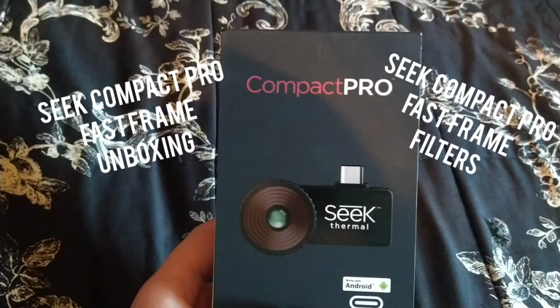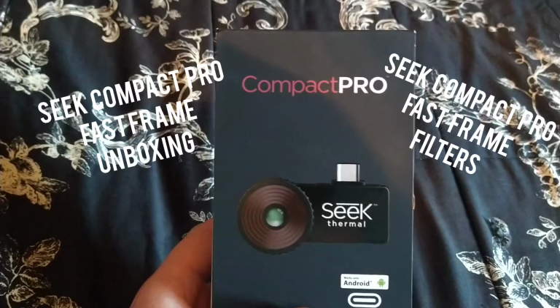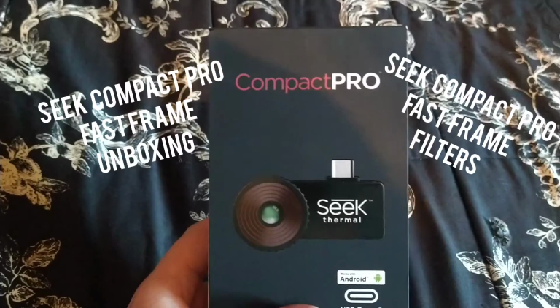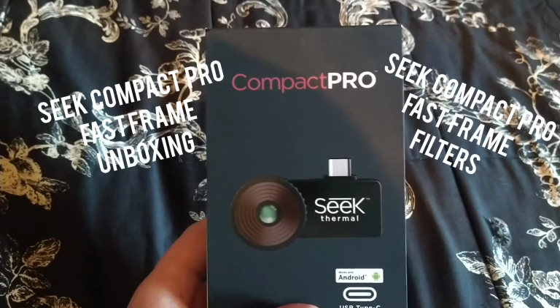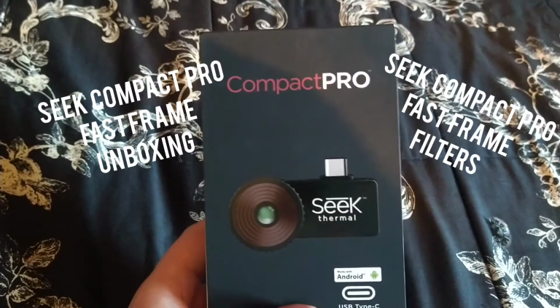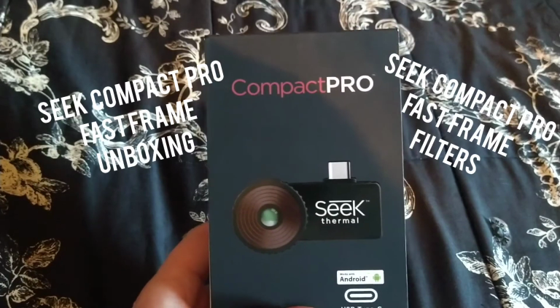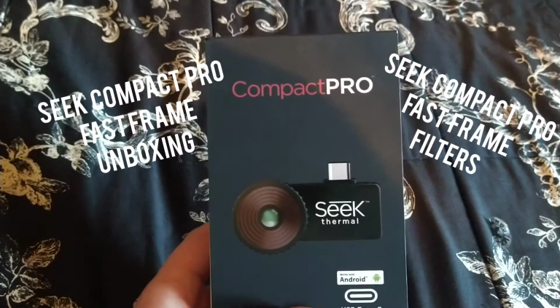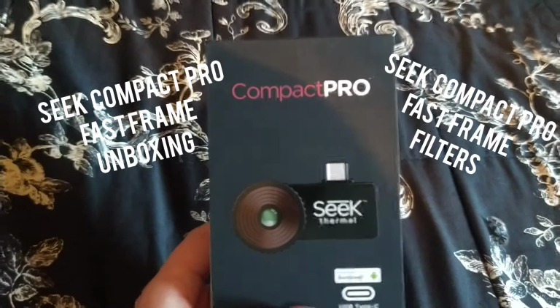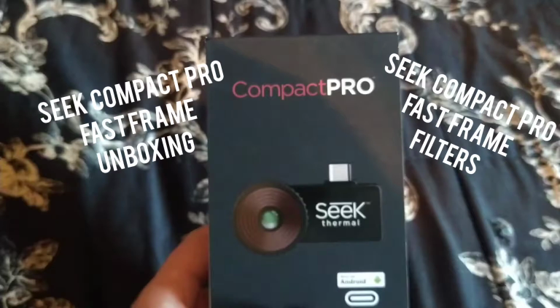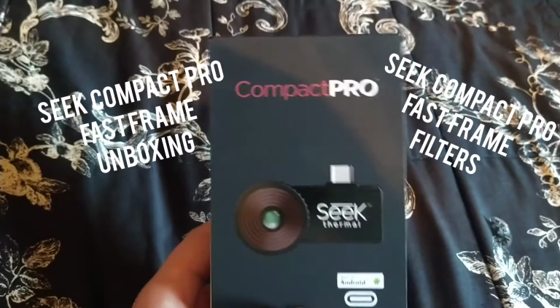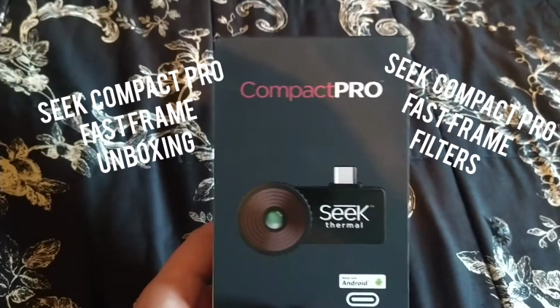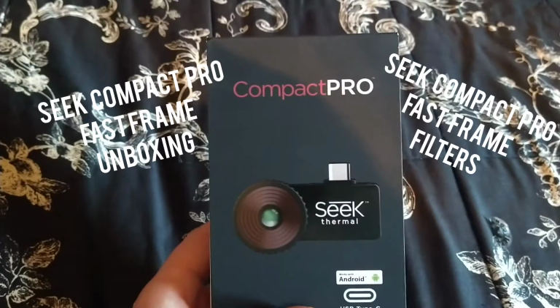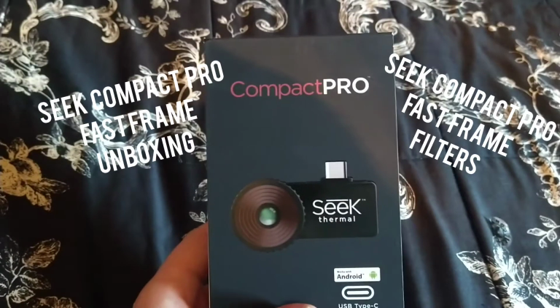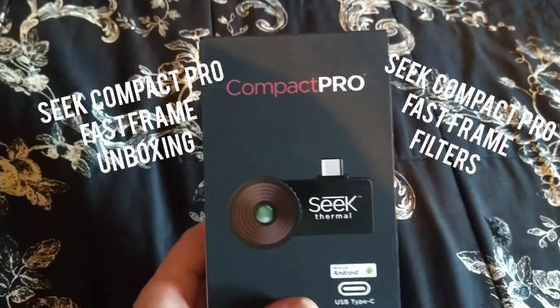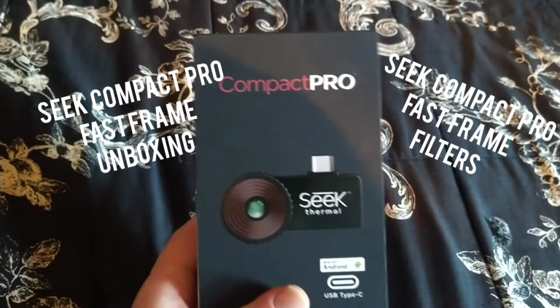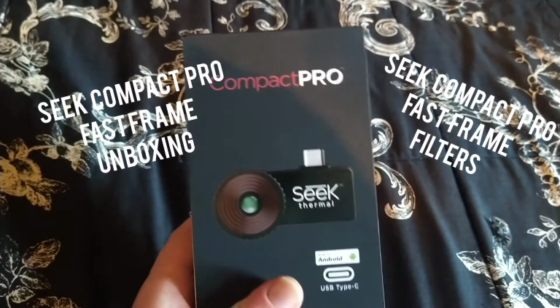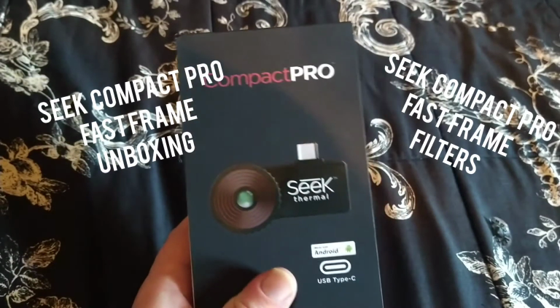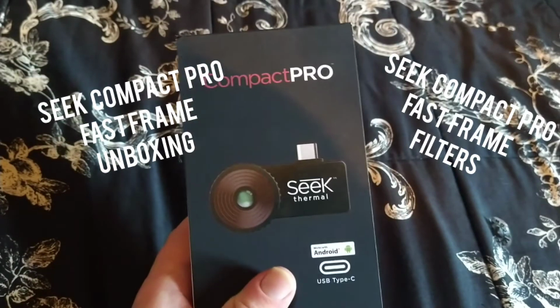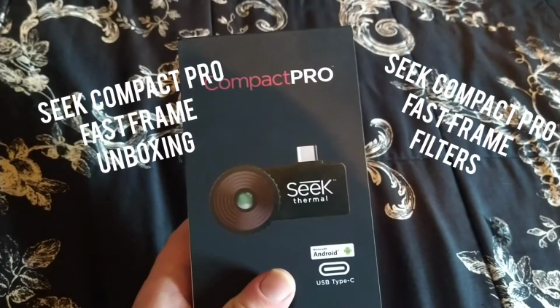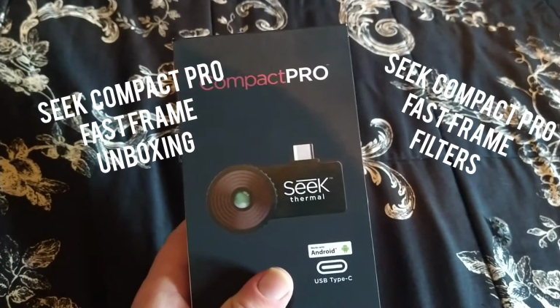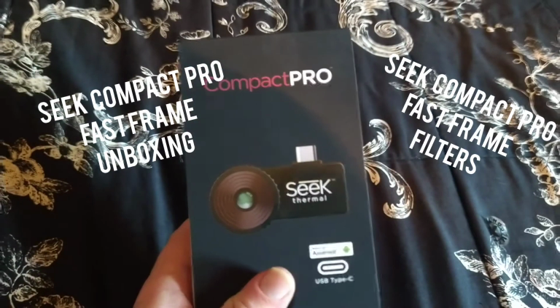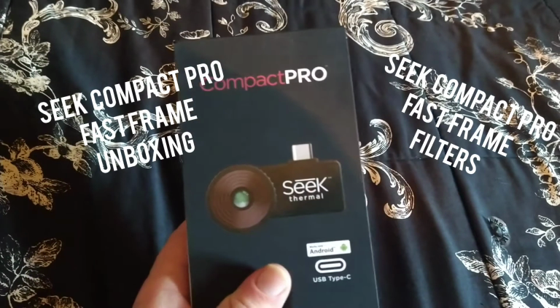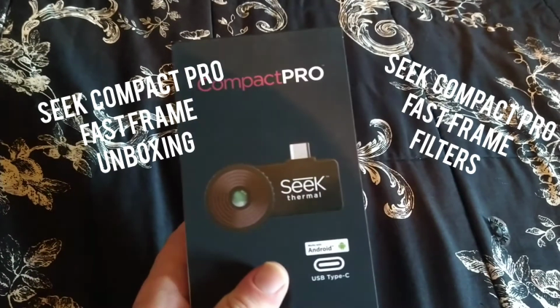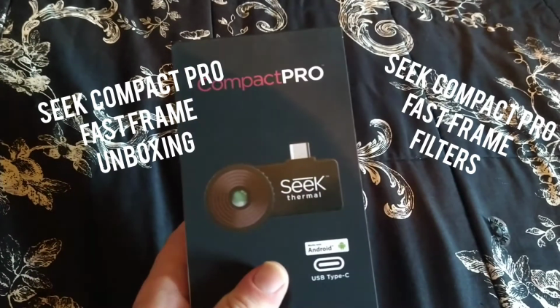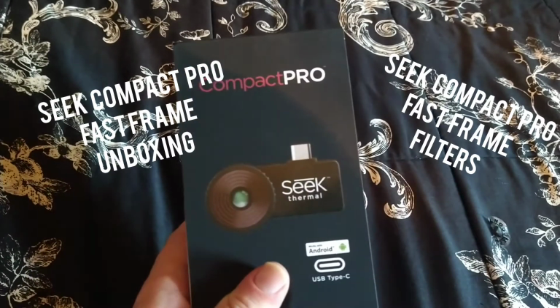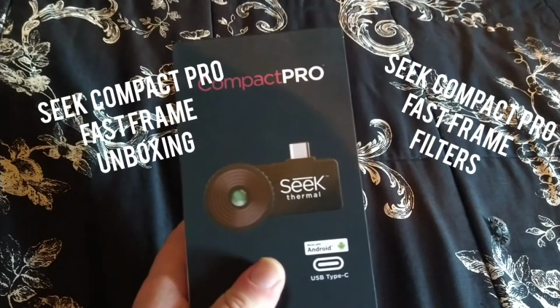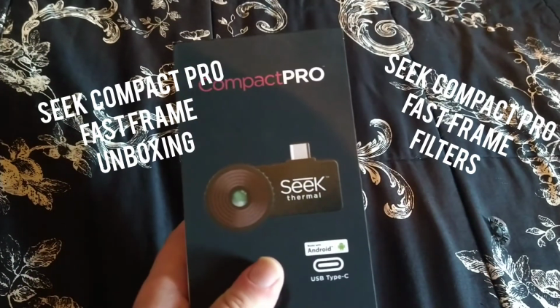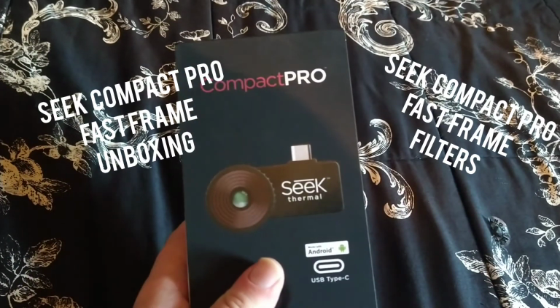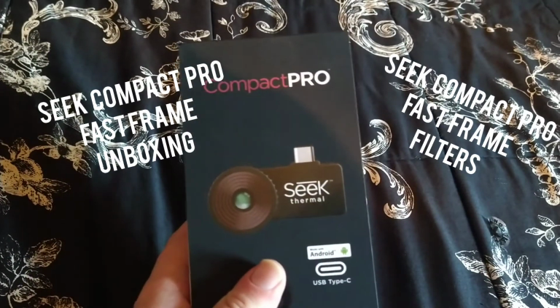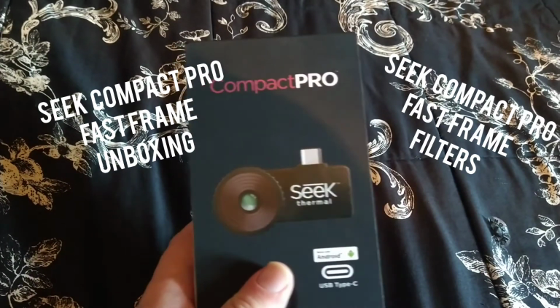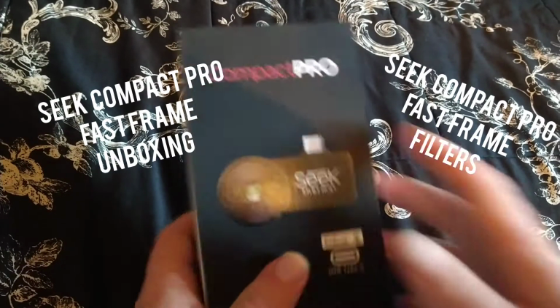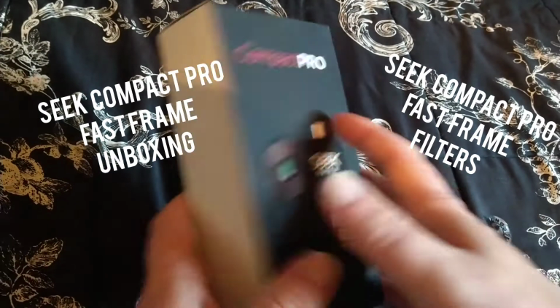Here is a Compact Pro version for Android, USB Type-C.